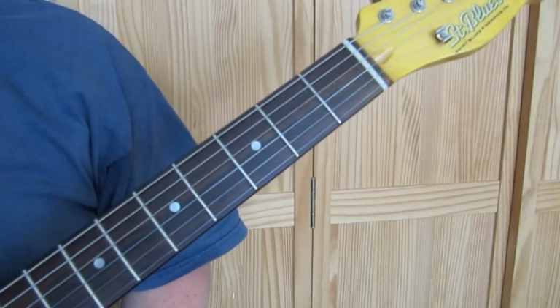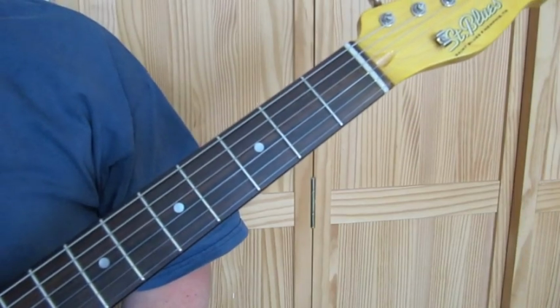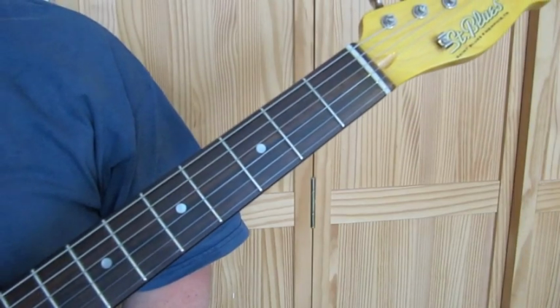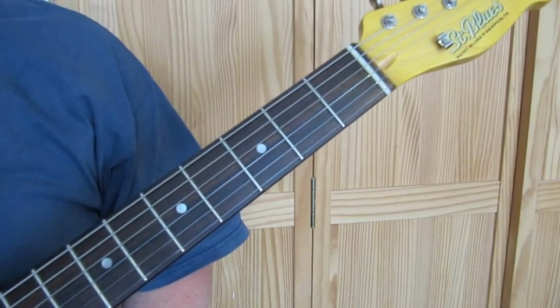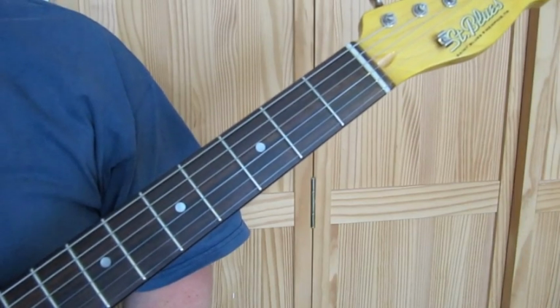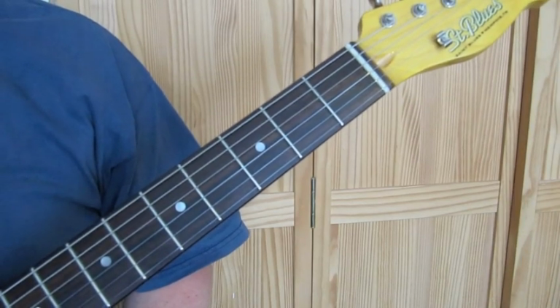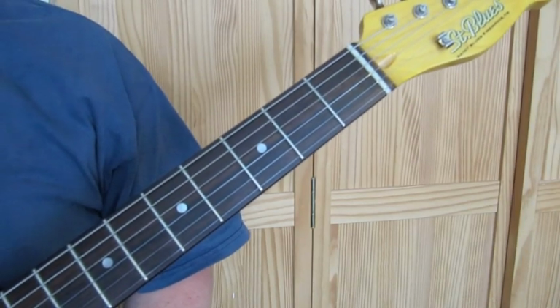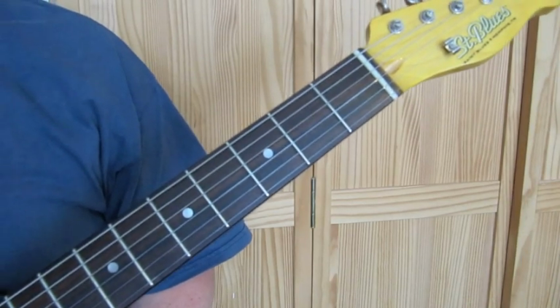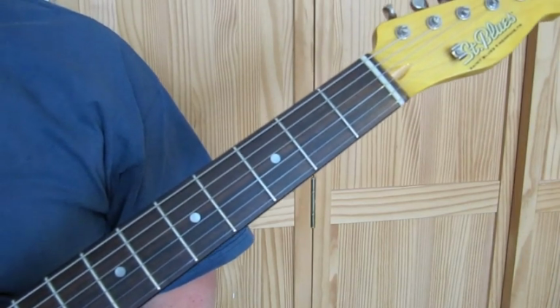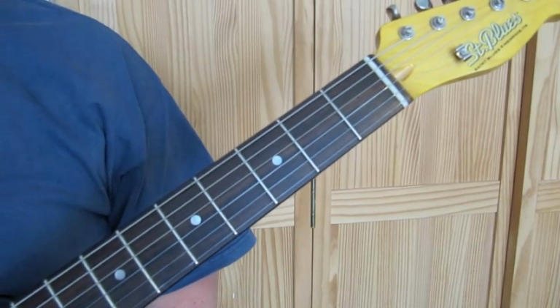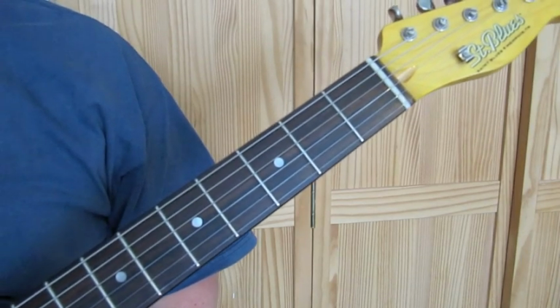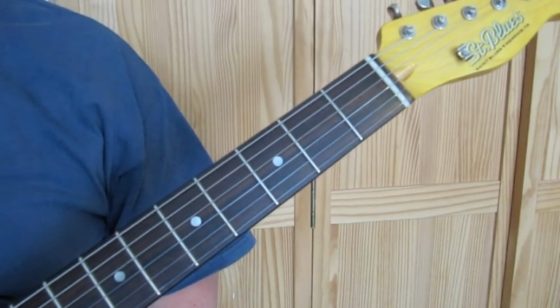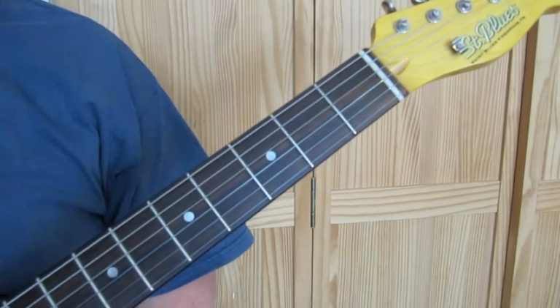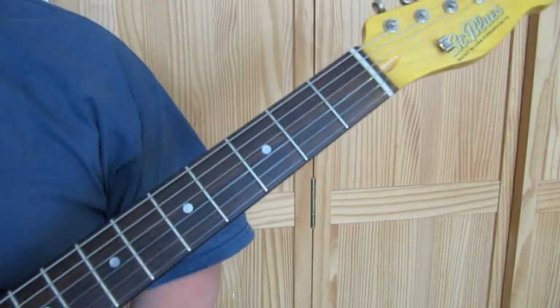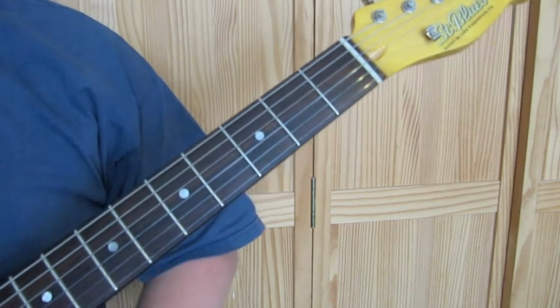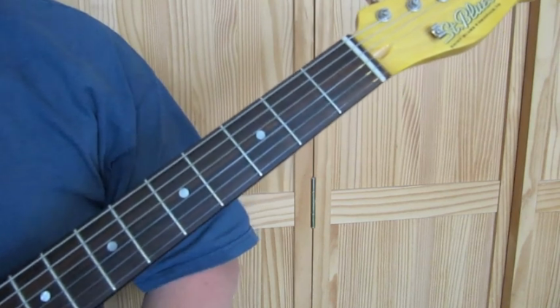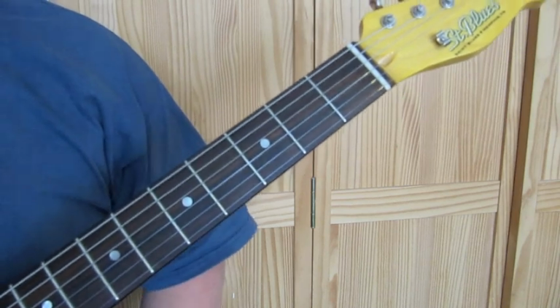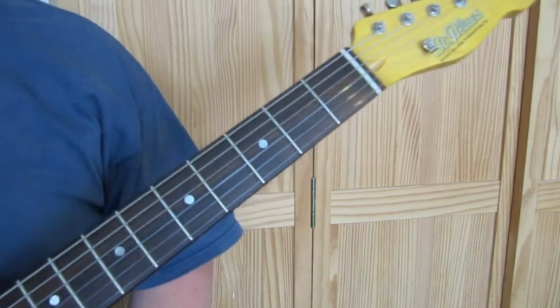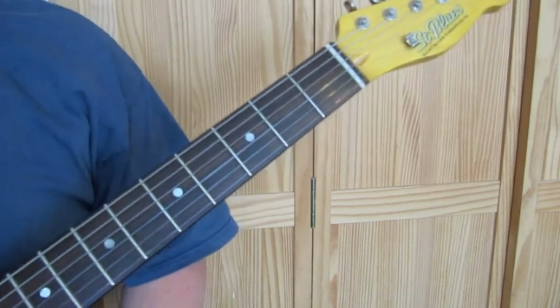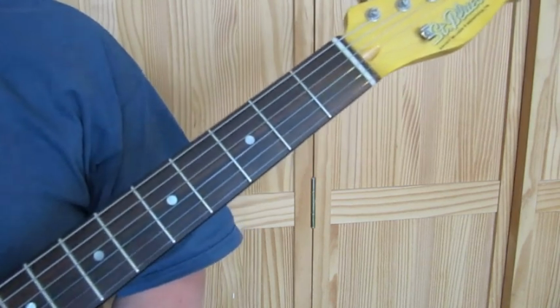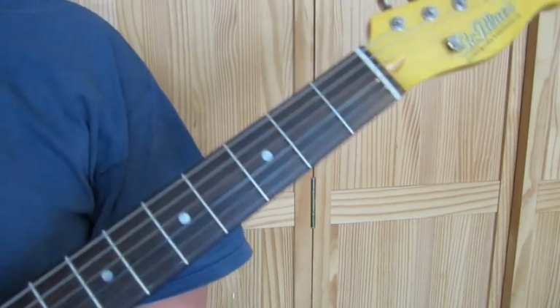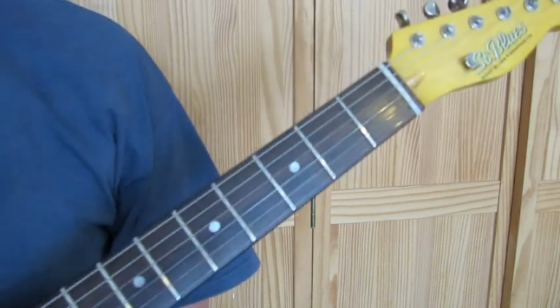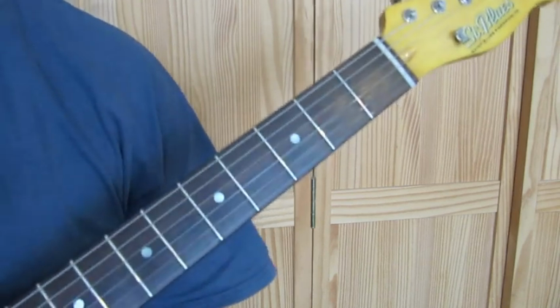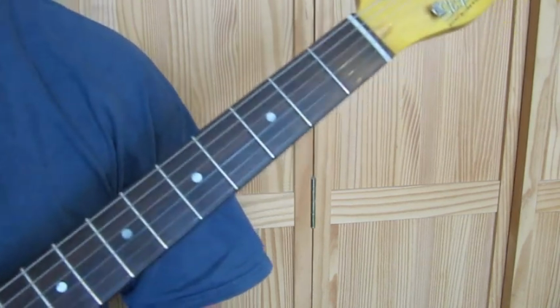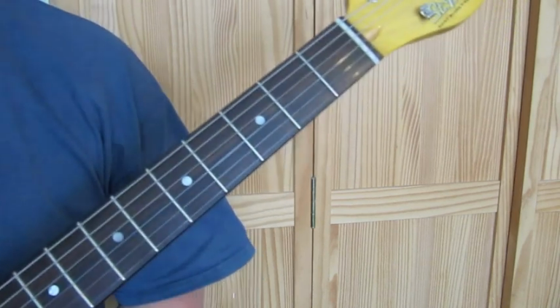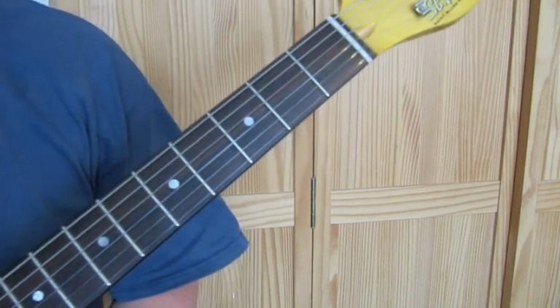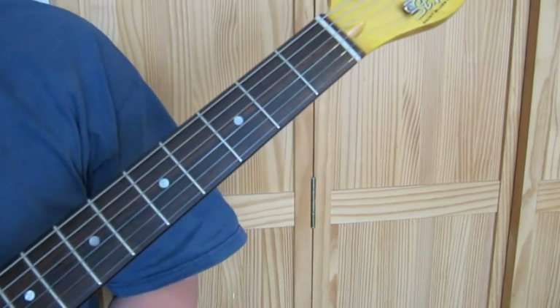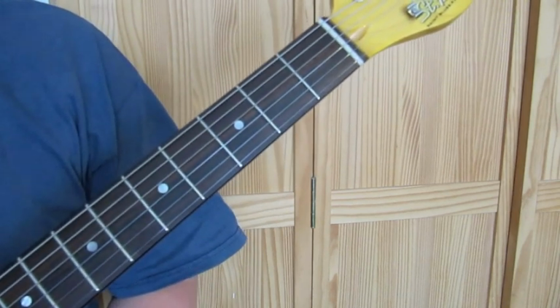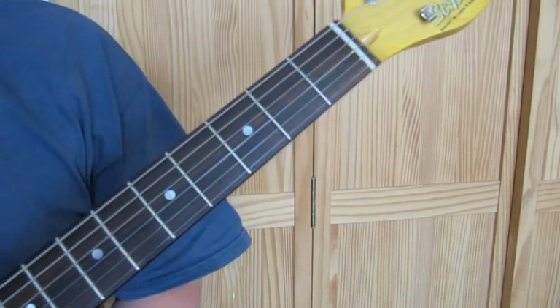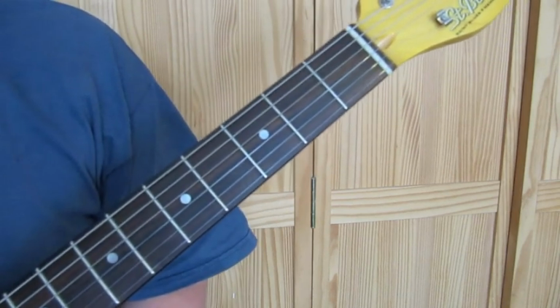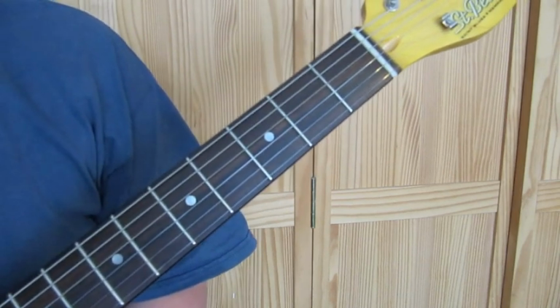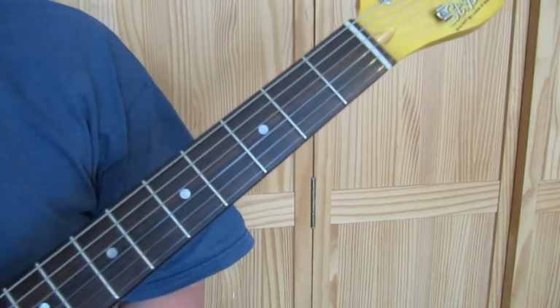This lick uses all notes from the E minor pentatonic scale, so if you're jamming in that key you can chuck in any parts of this lick and you'll sound in tune.